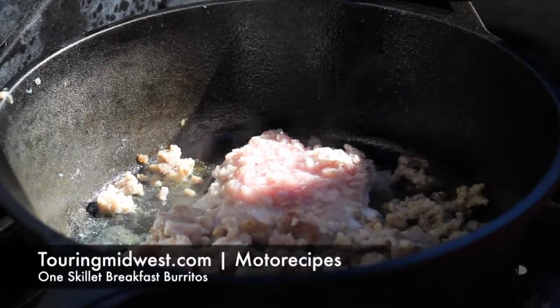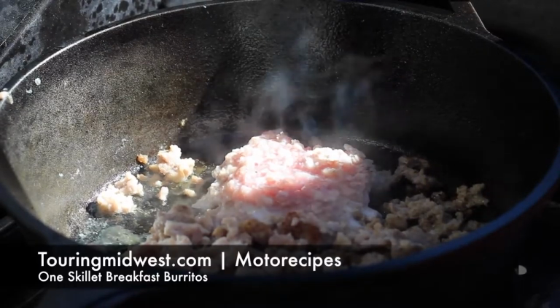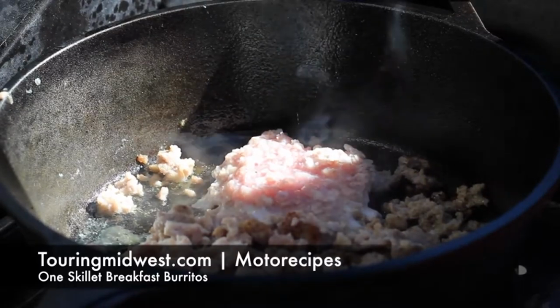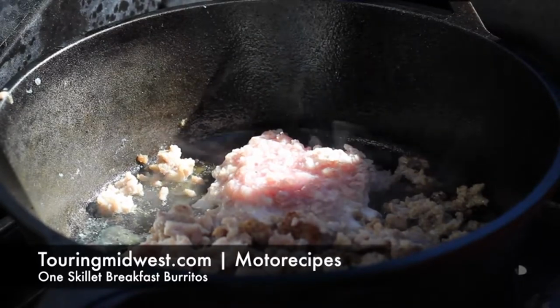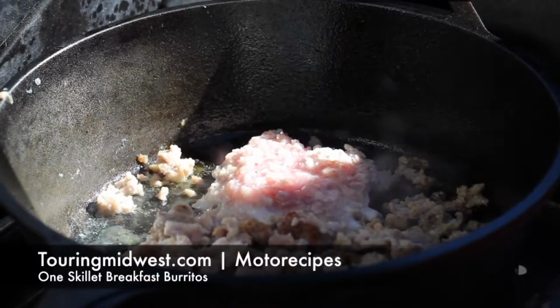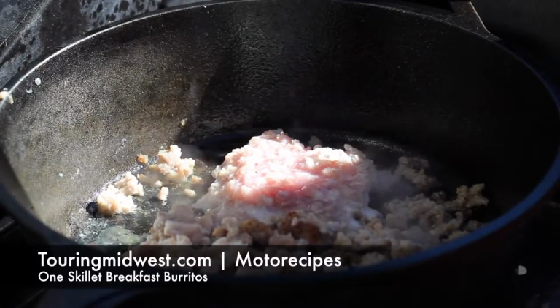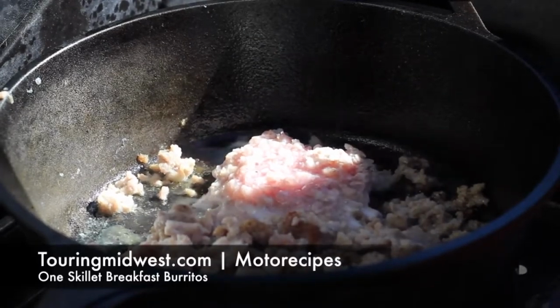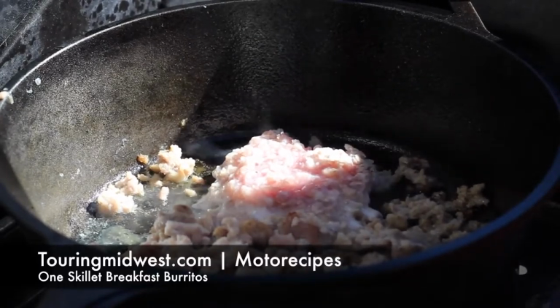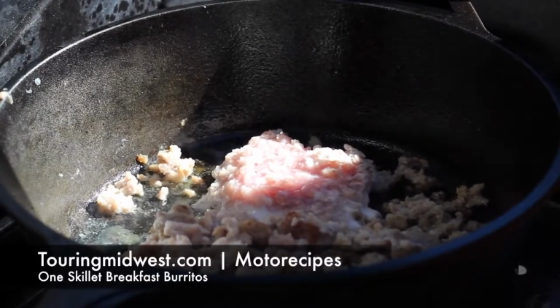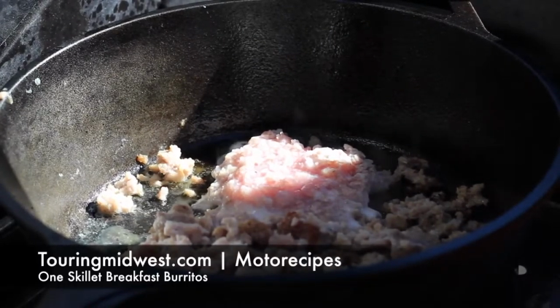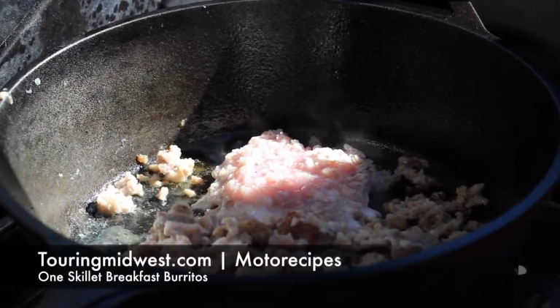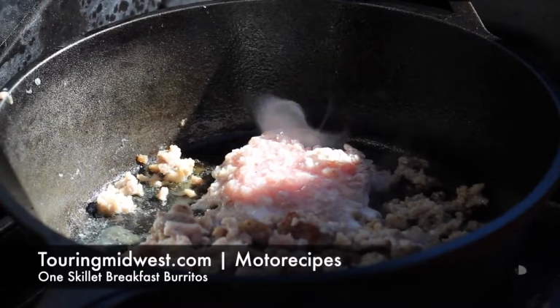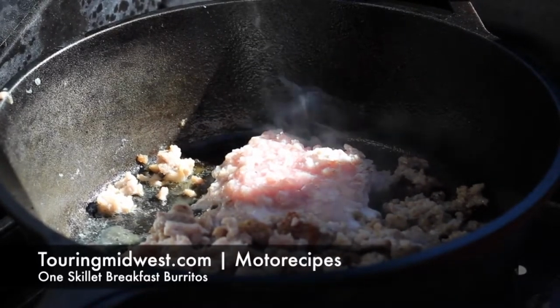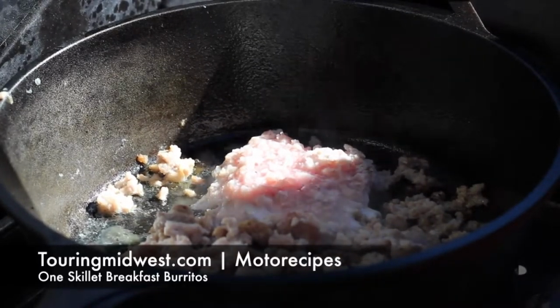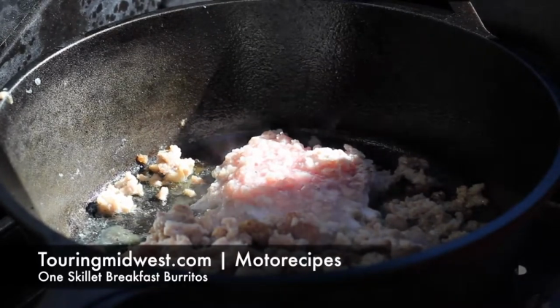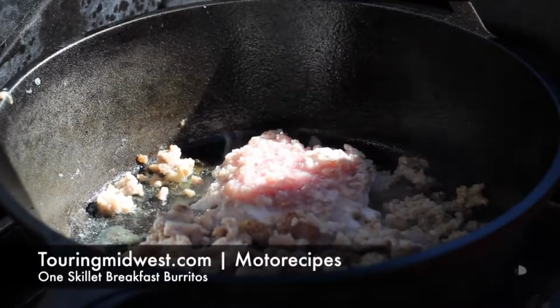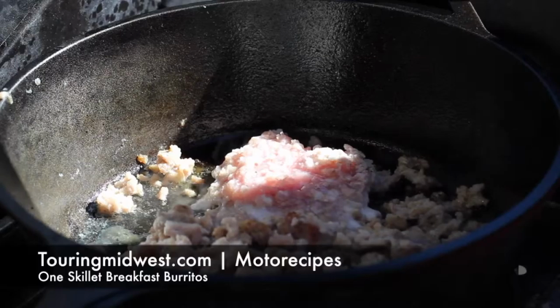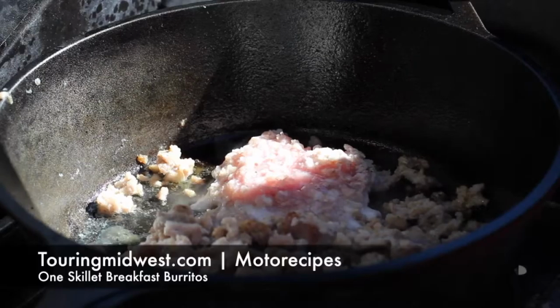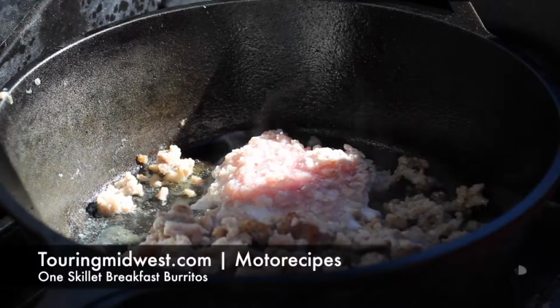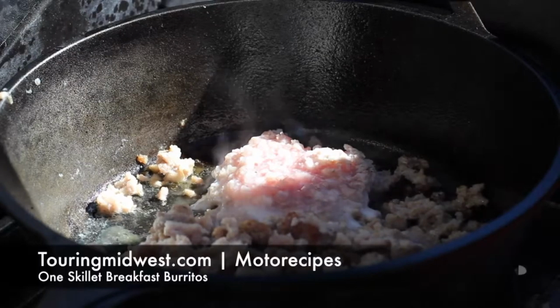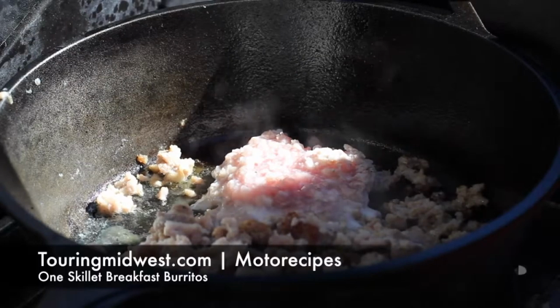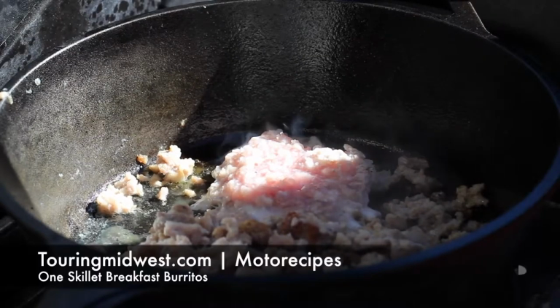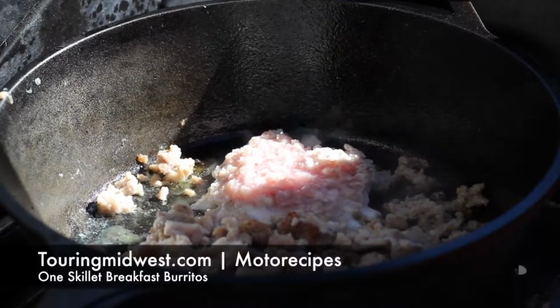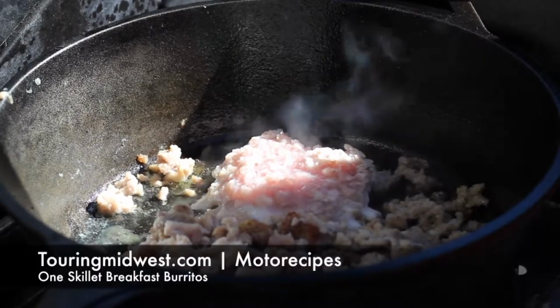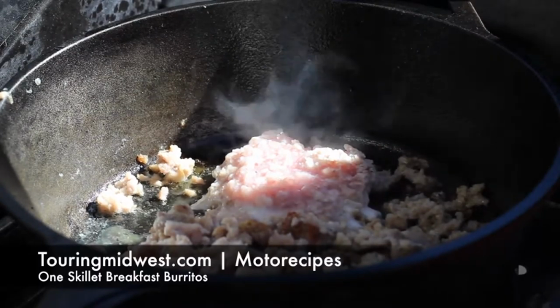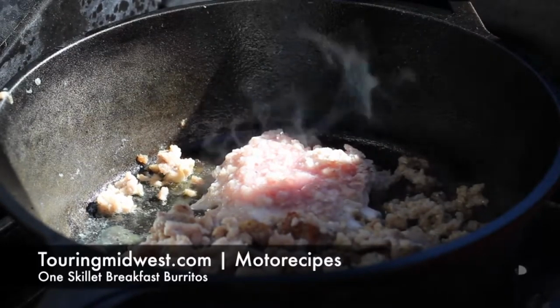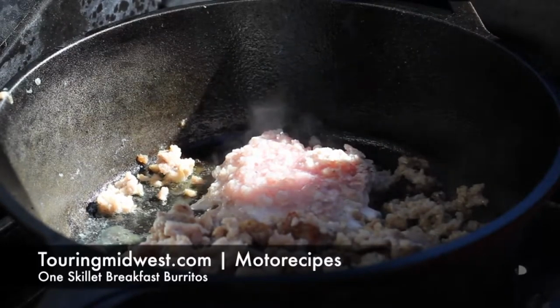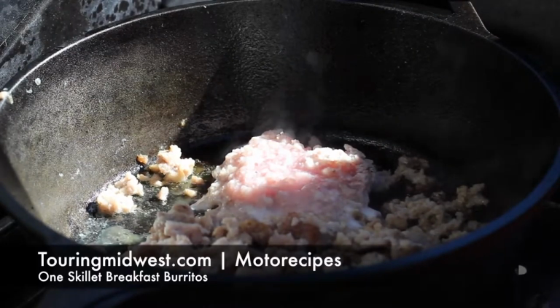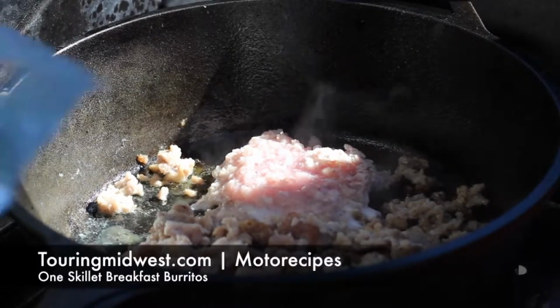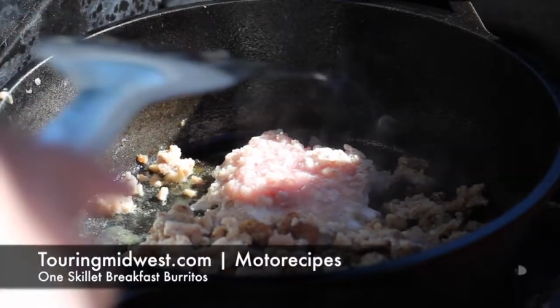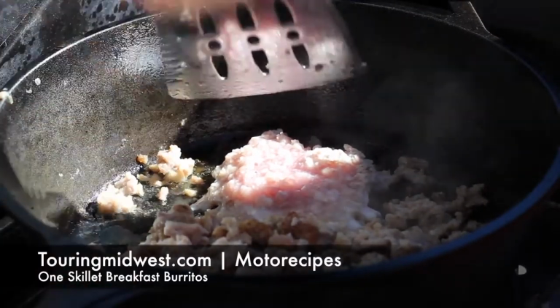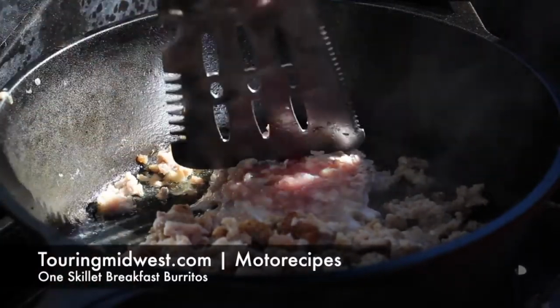Hey everybody, welcome to Curing Midwest this morning. We're just doing some one skillet breakfast burritos.